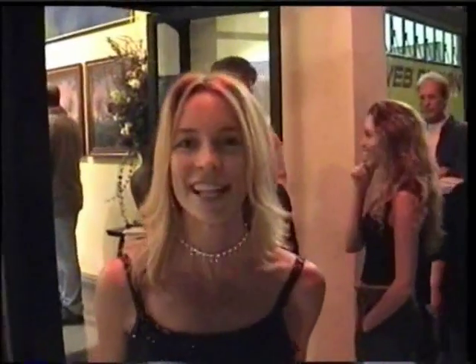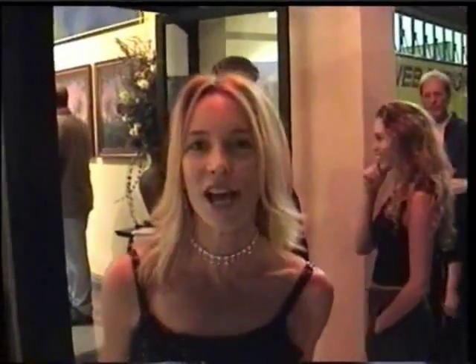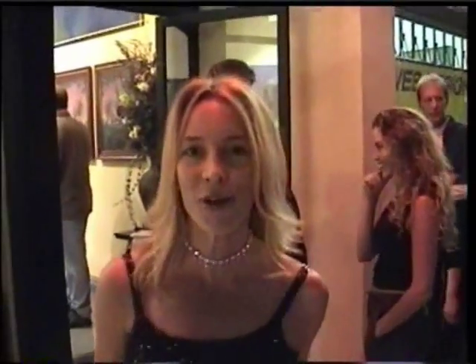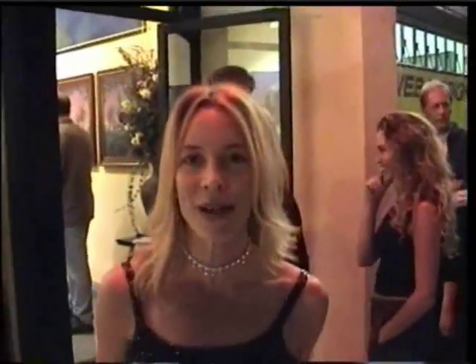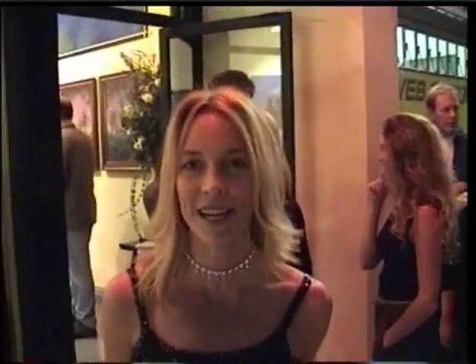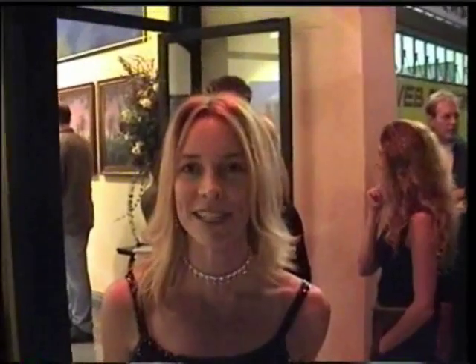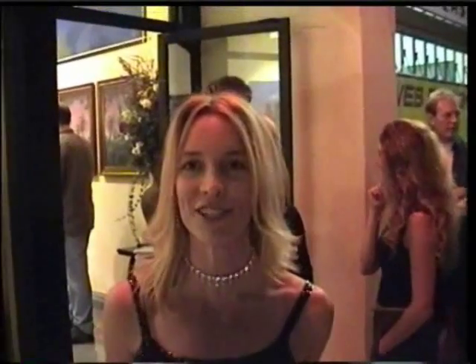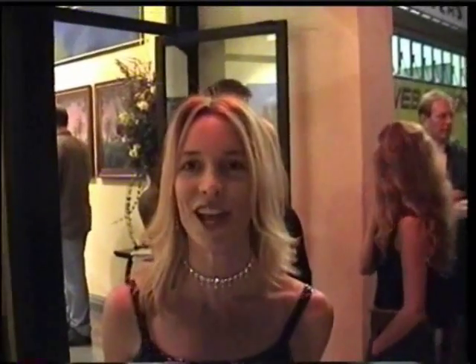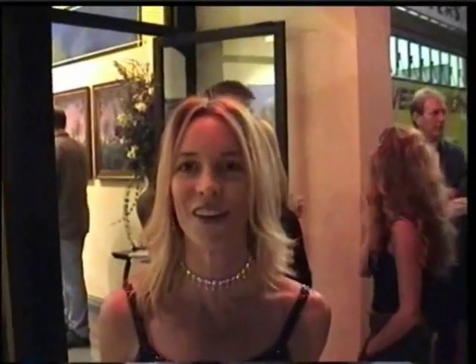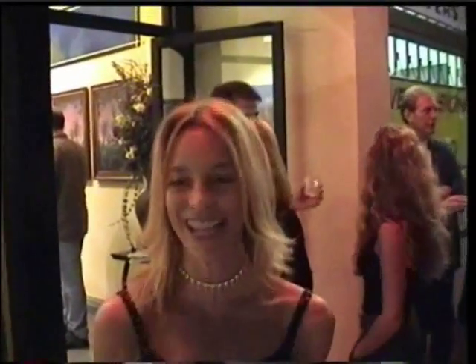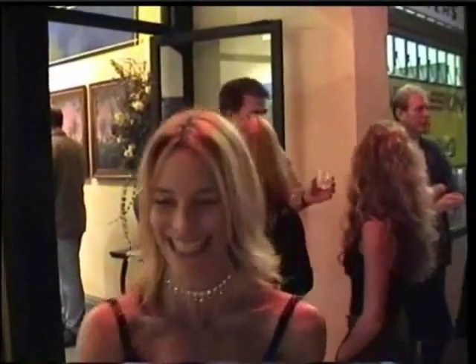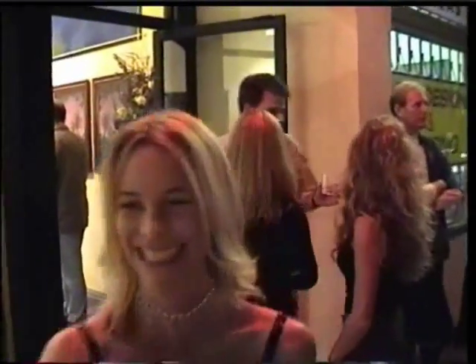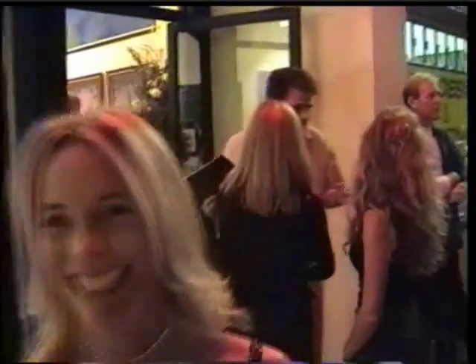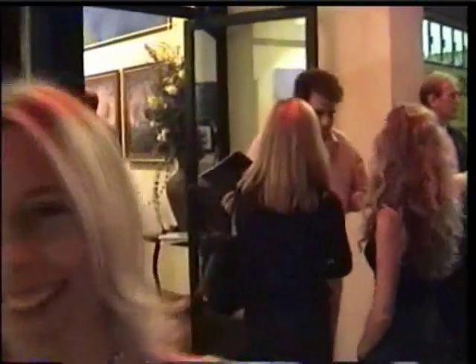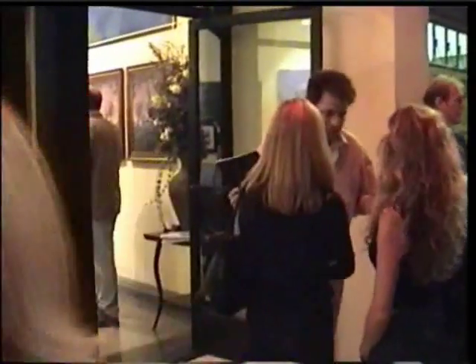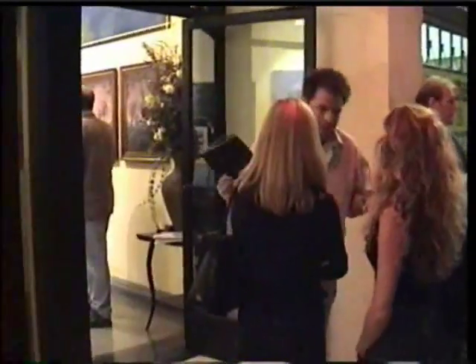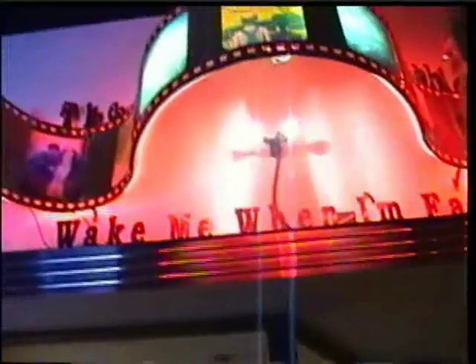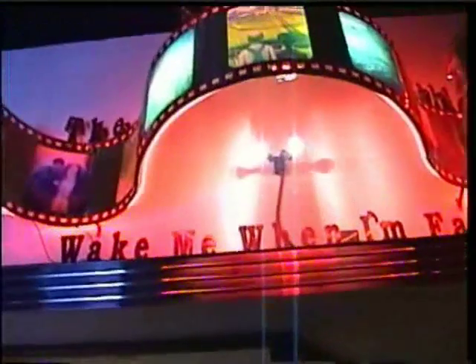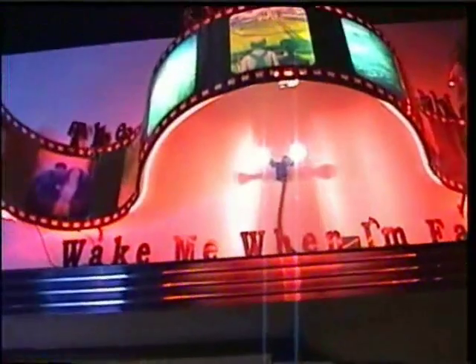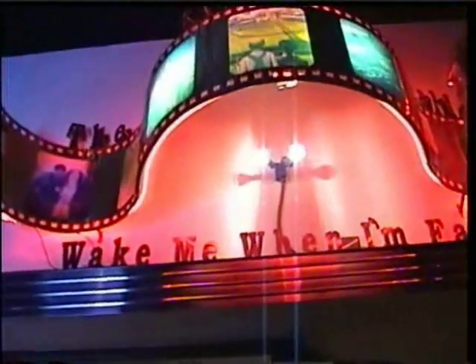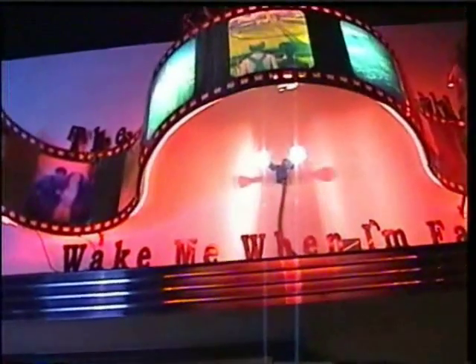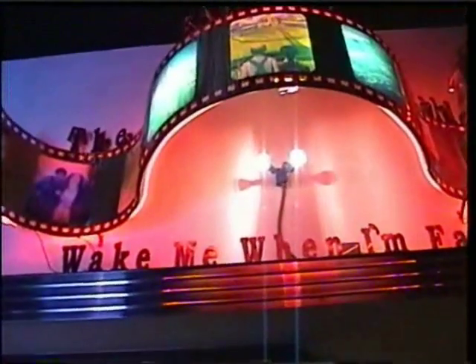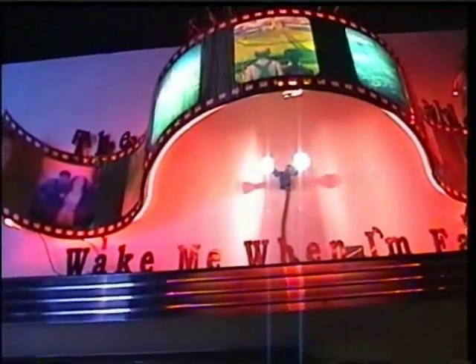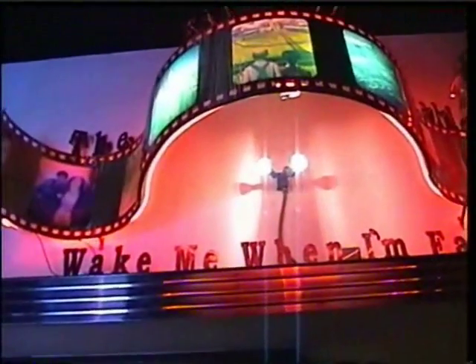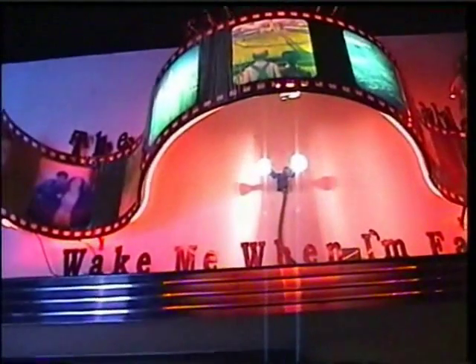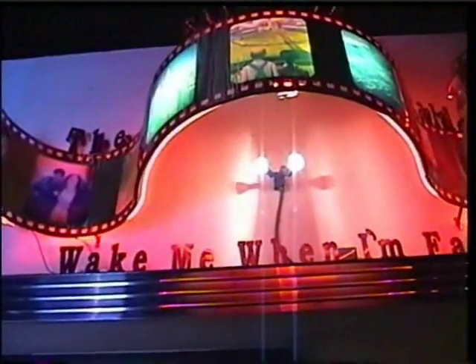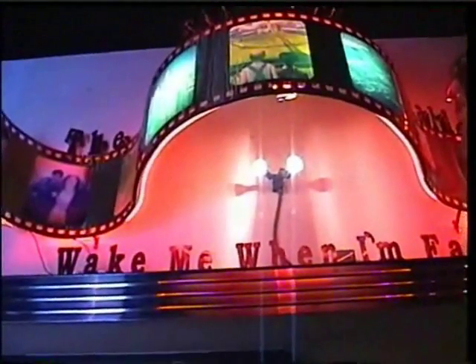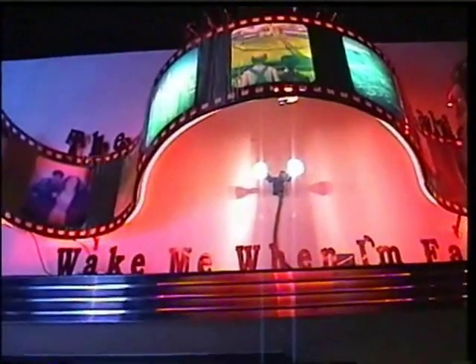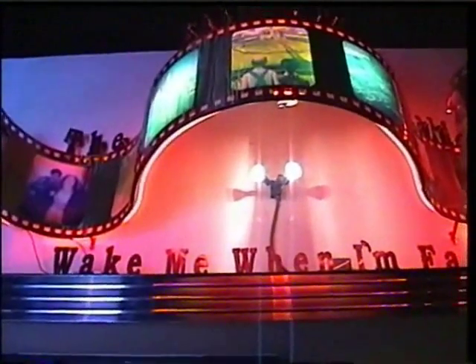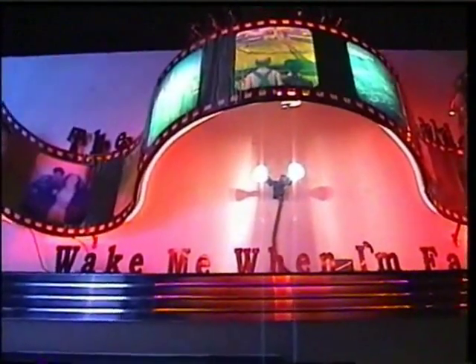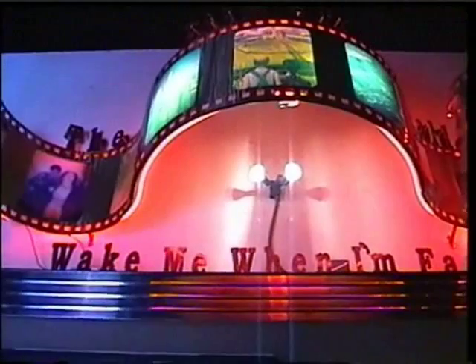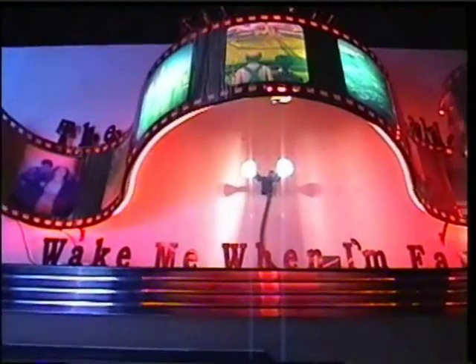Hello, welcome to the show! That's a good little artwork, isn't it, up there? Yeah, it's very good.